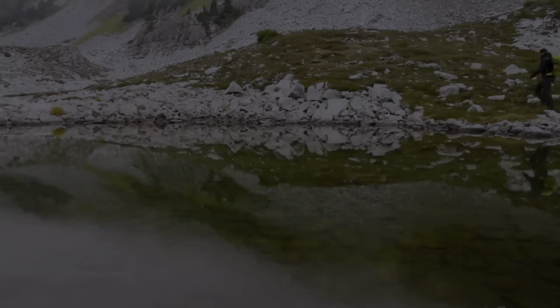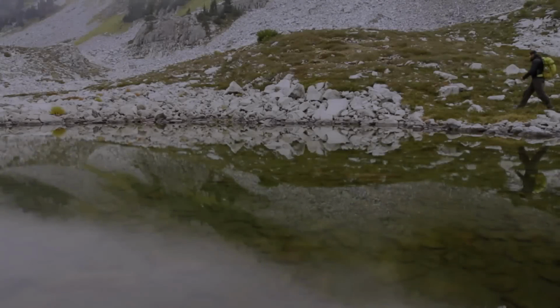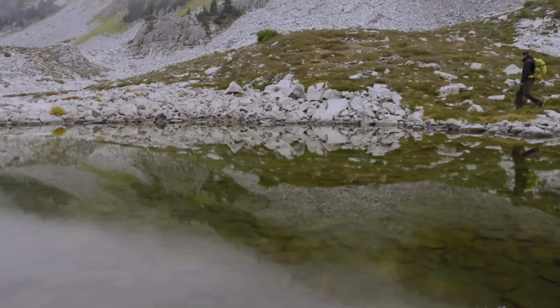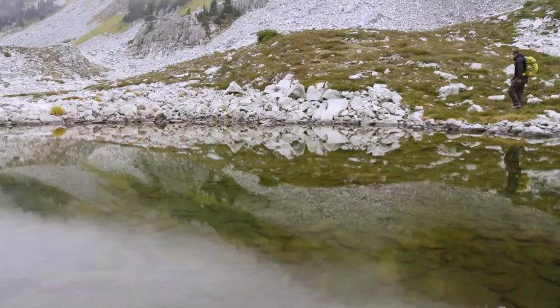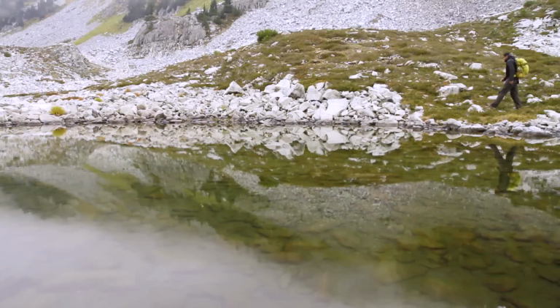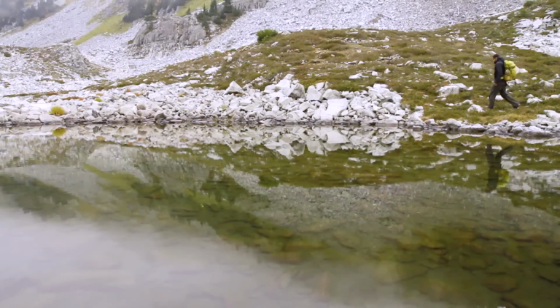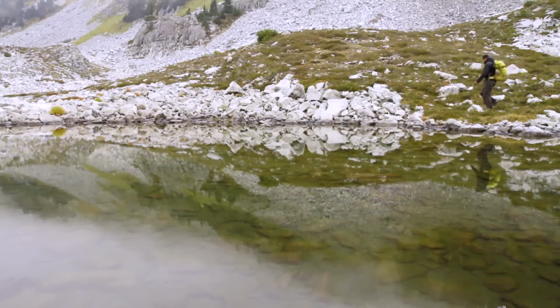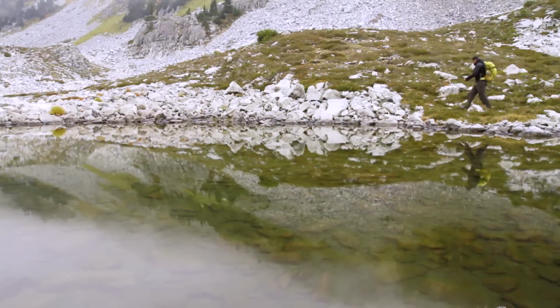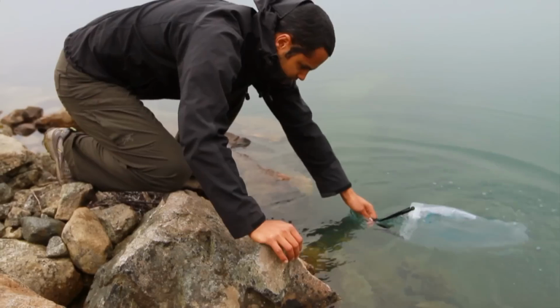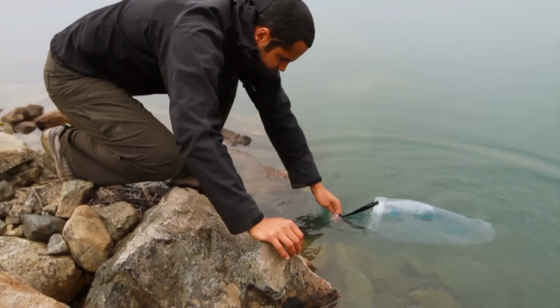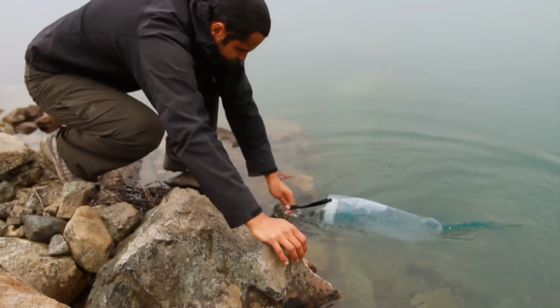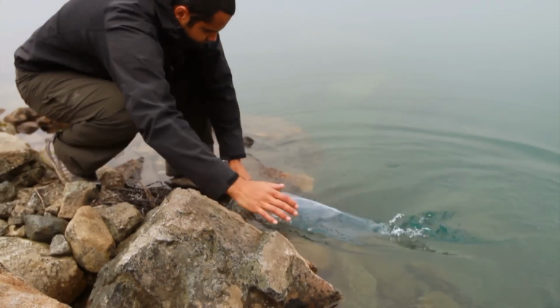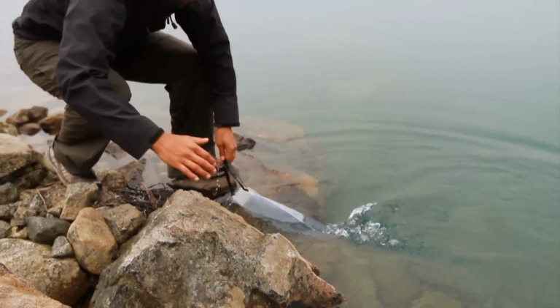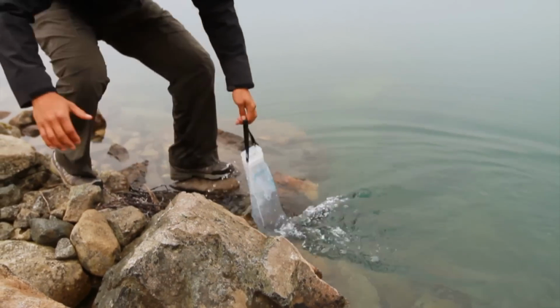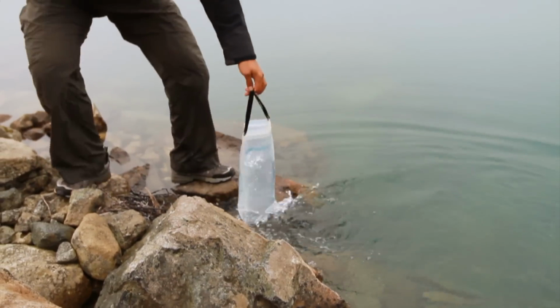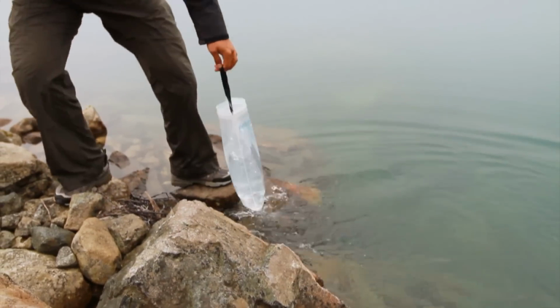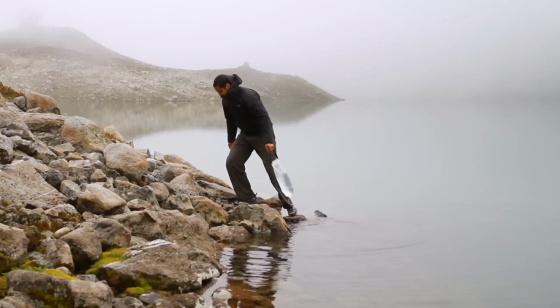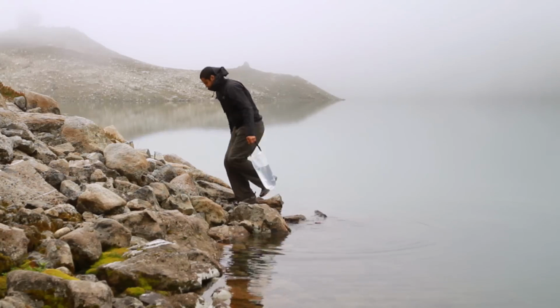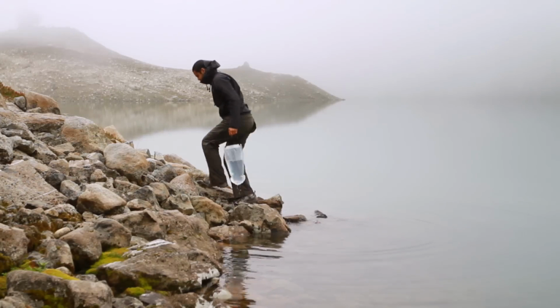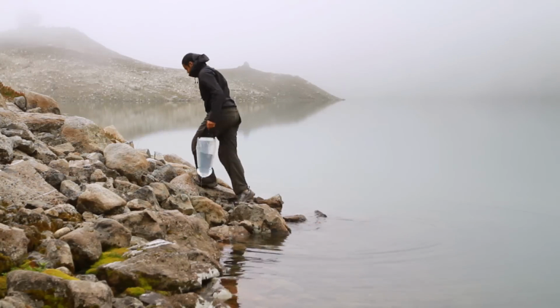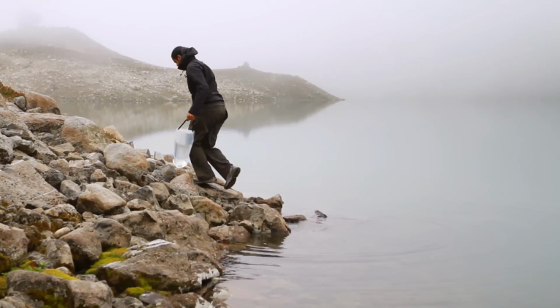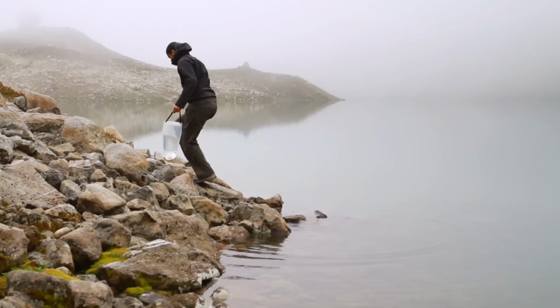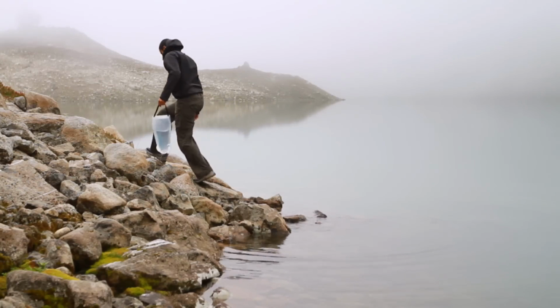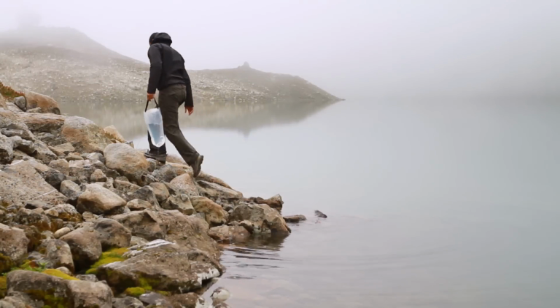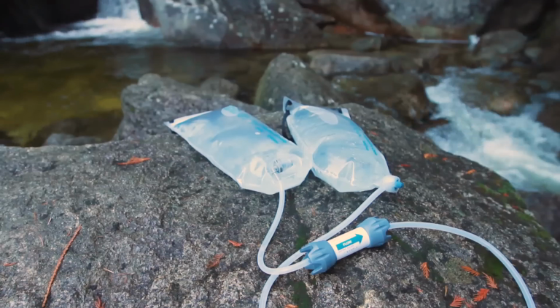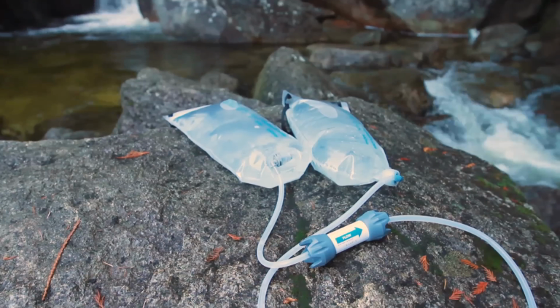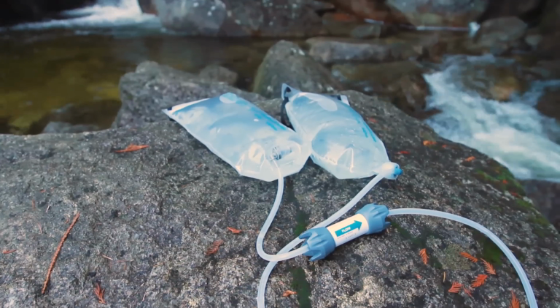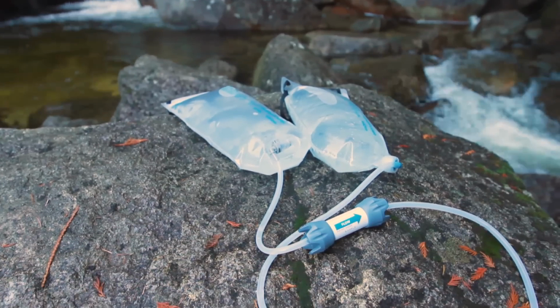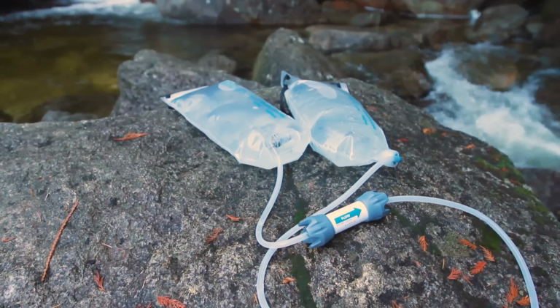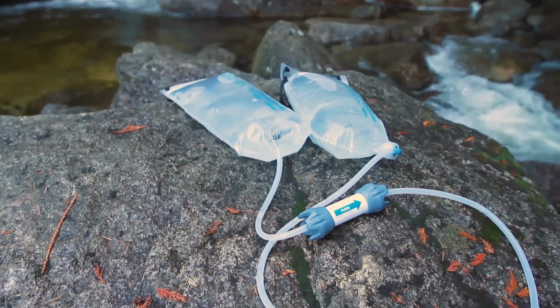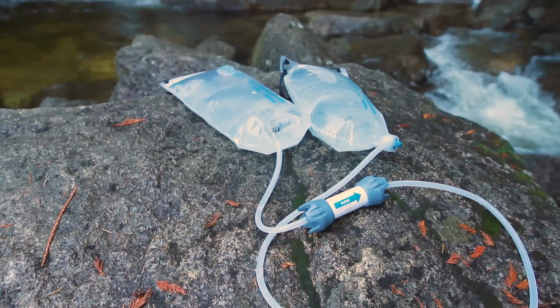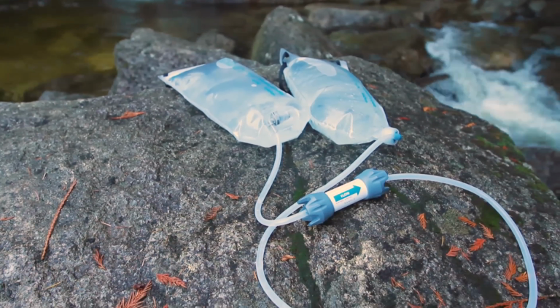However you travel, if you want the most water with the least hassle, there's no beating the GravityWorks.